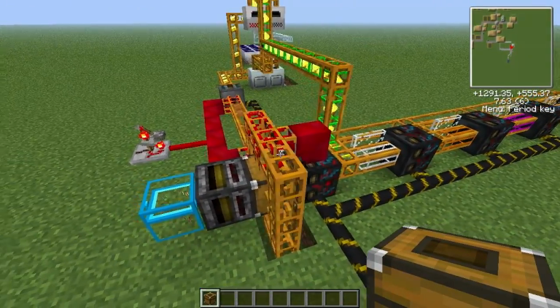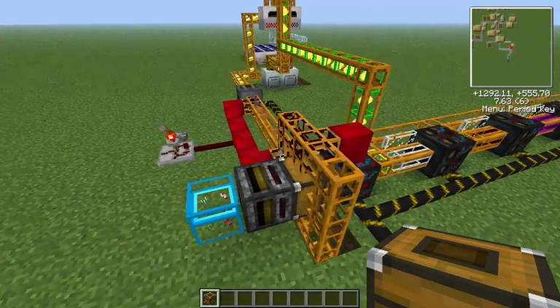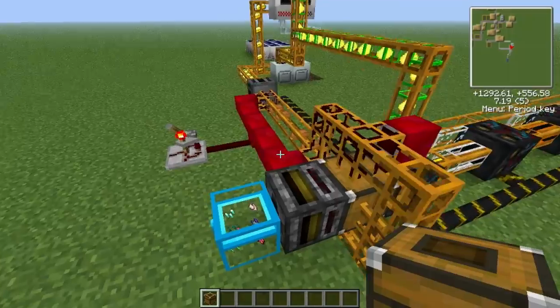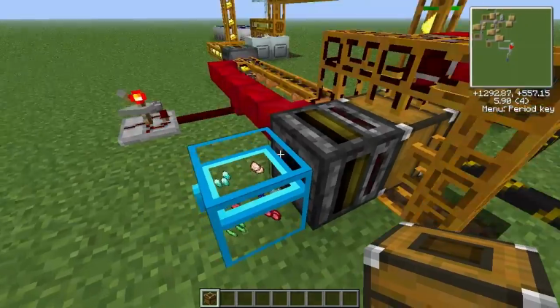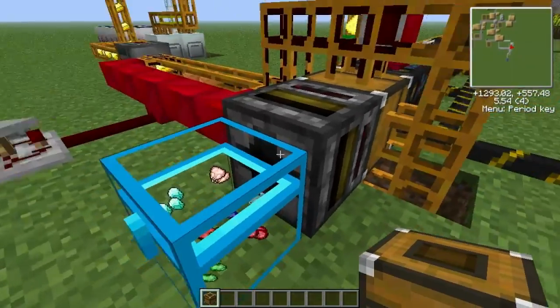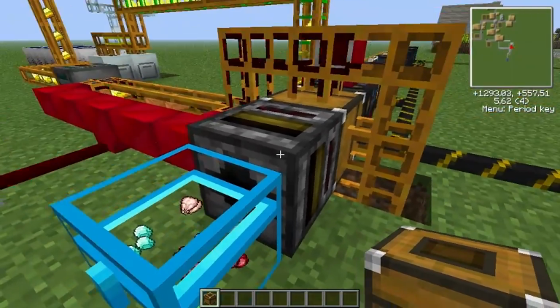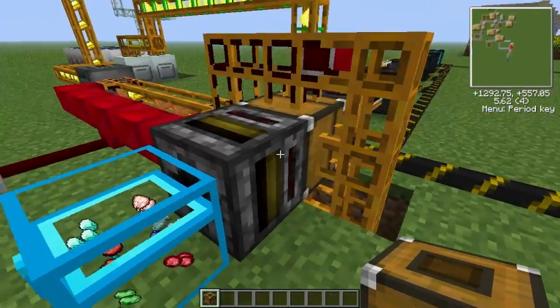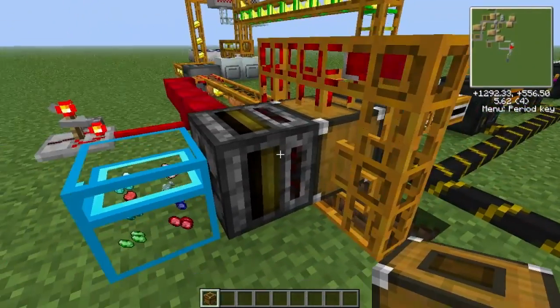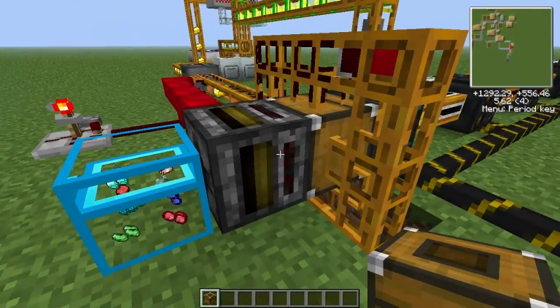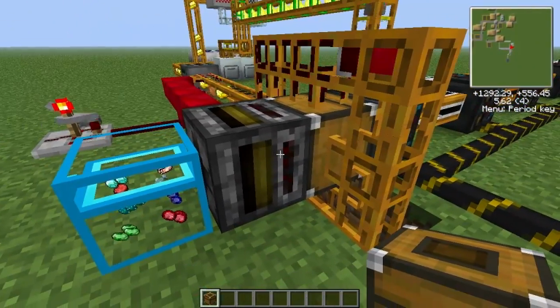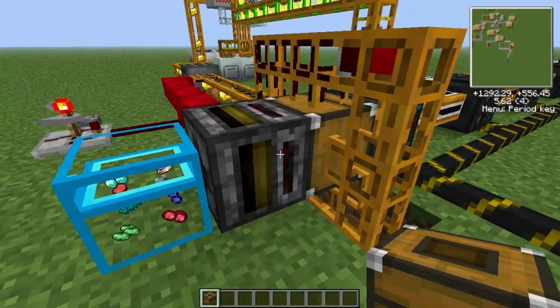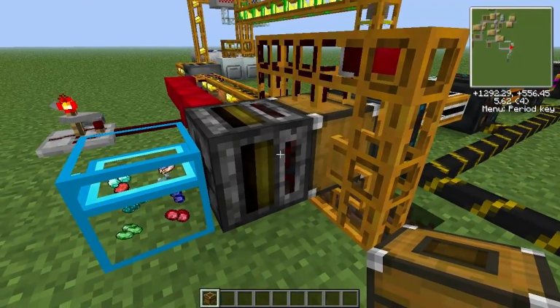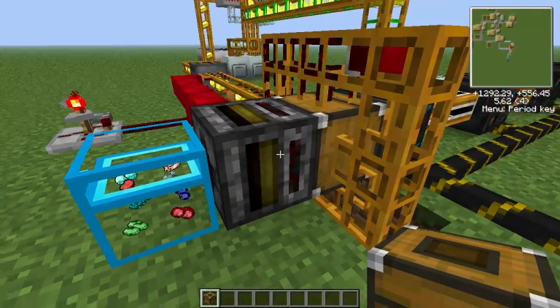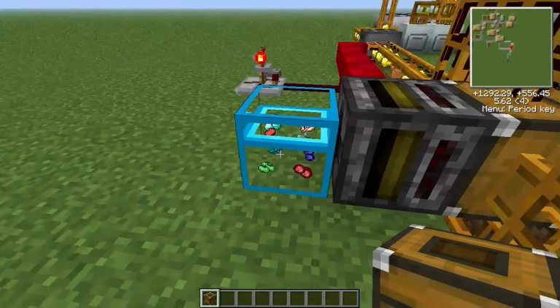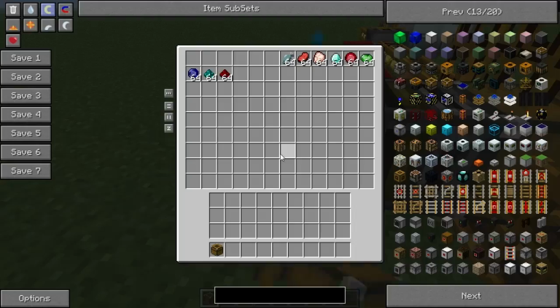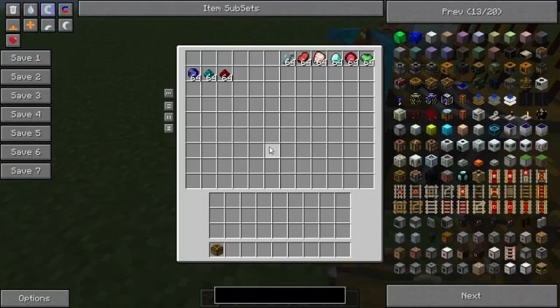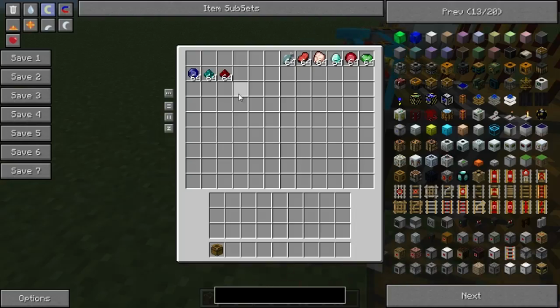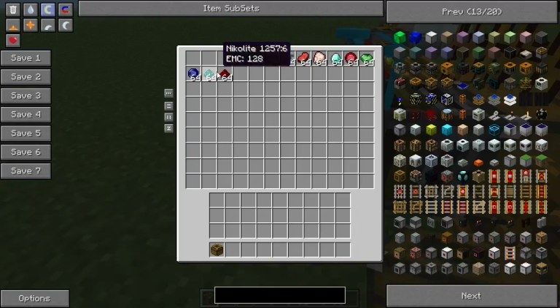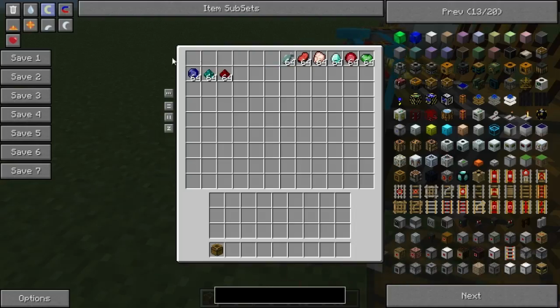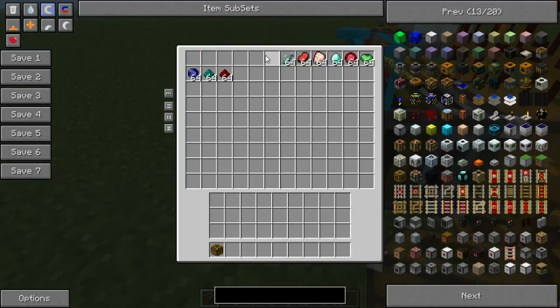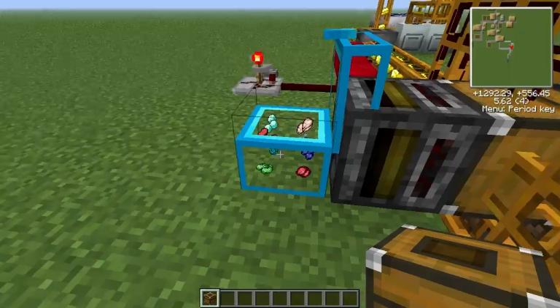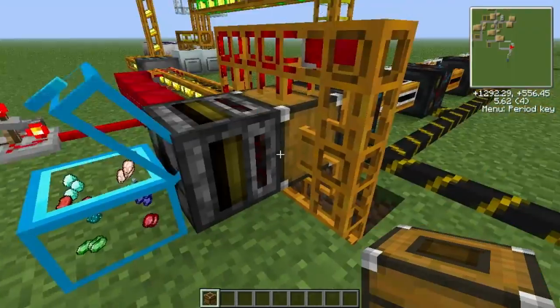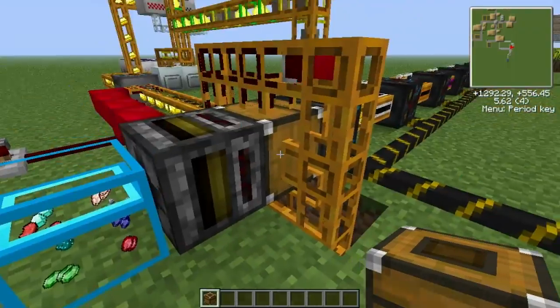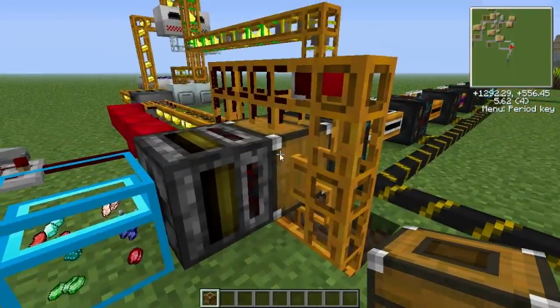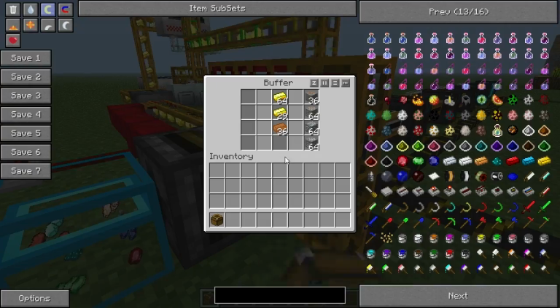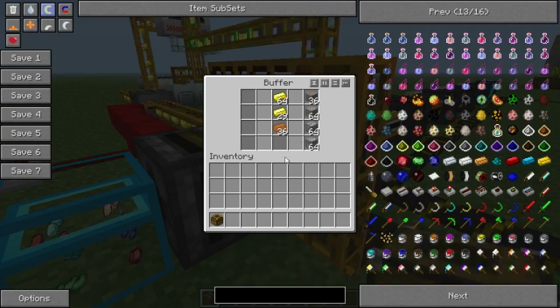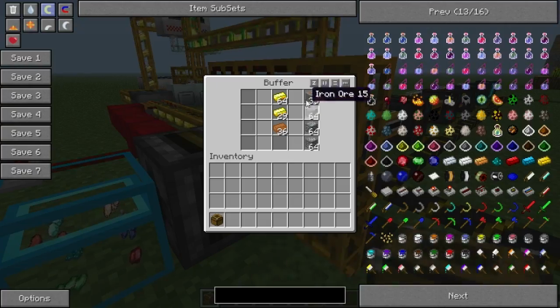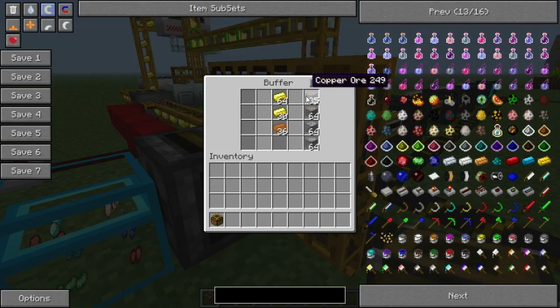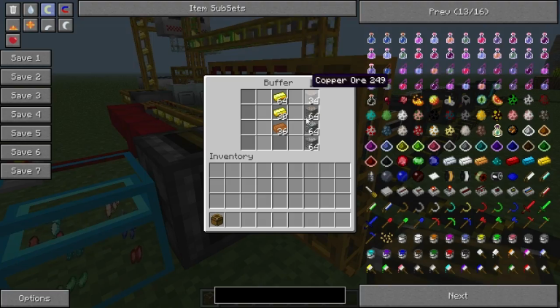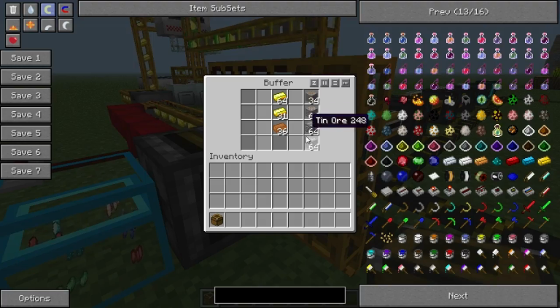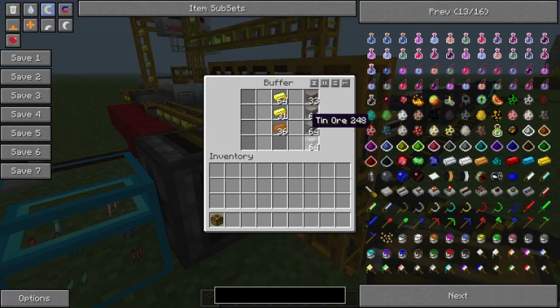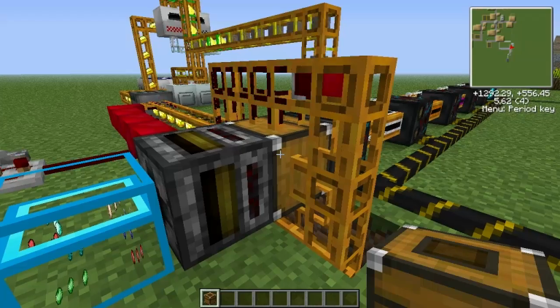Right here I can see the filter is not extracting anything from this chest because the buffer is full.